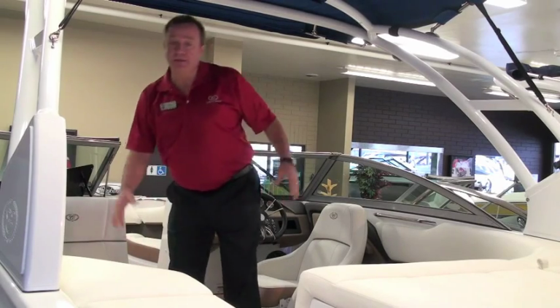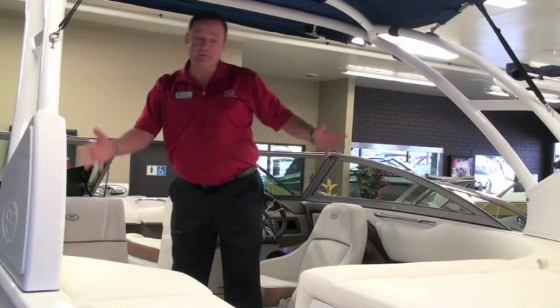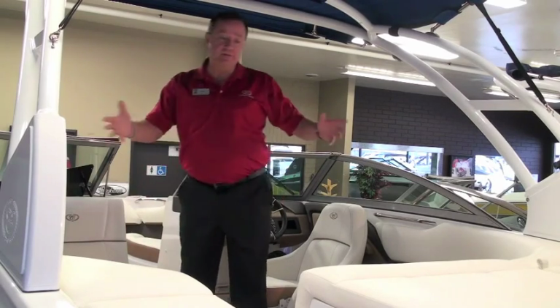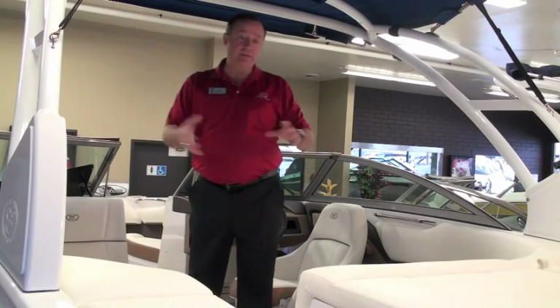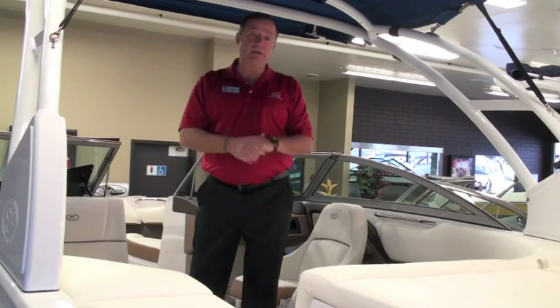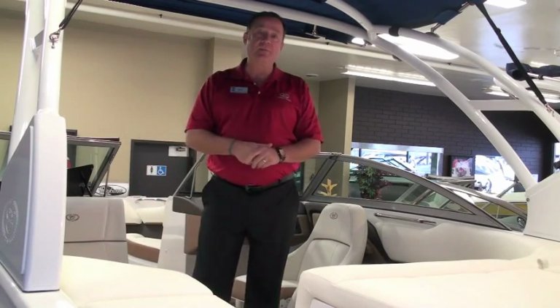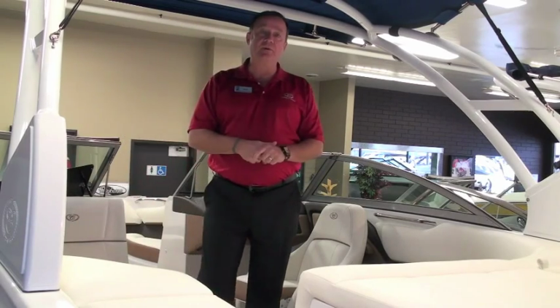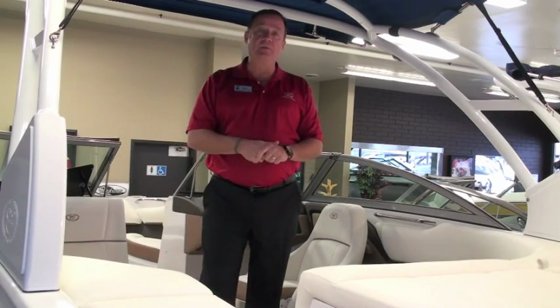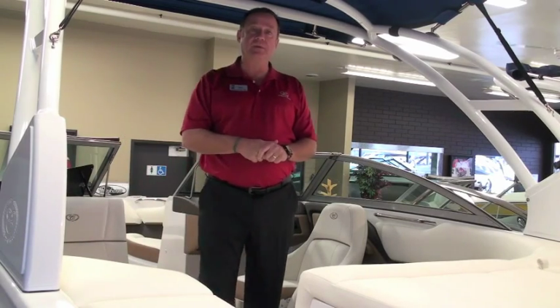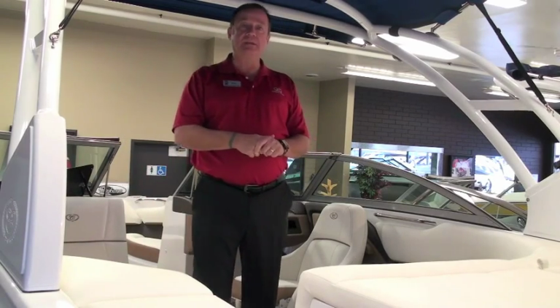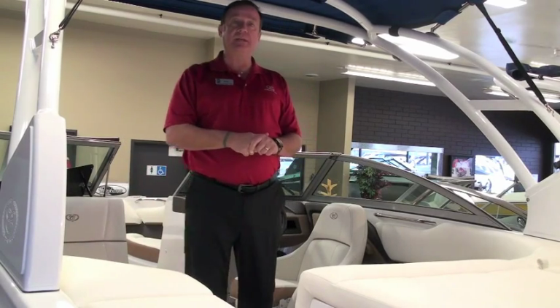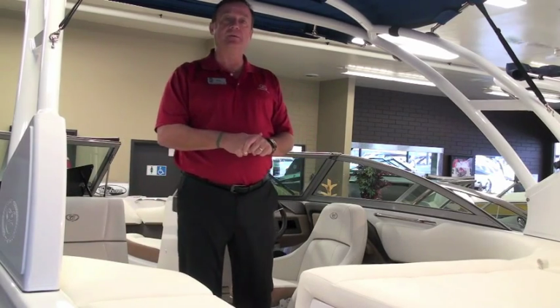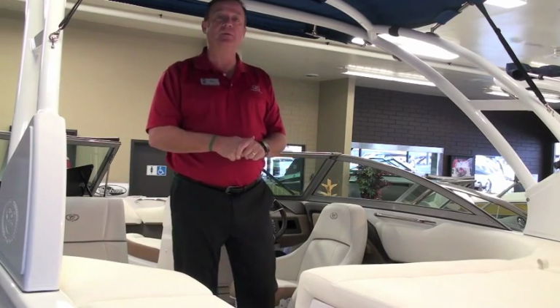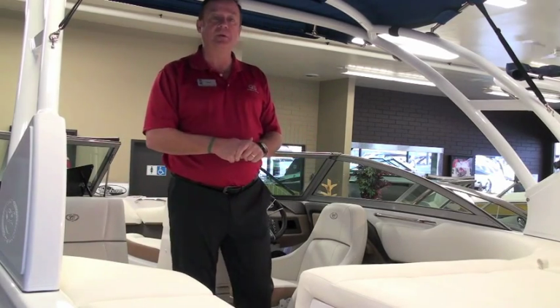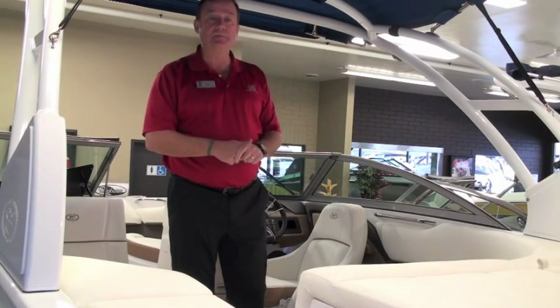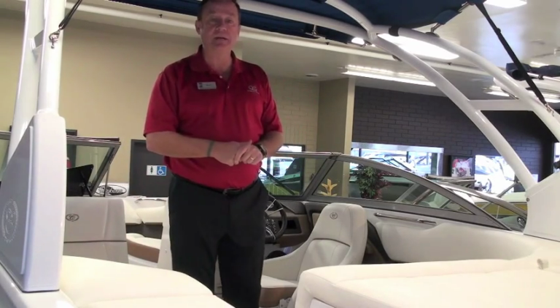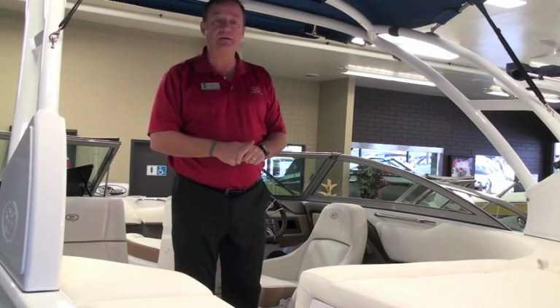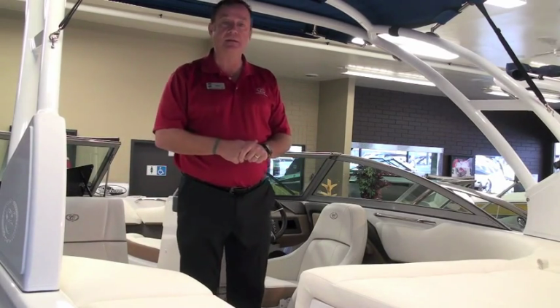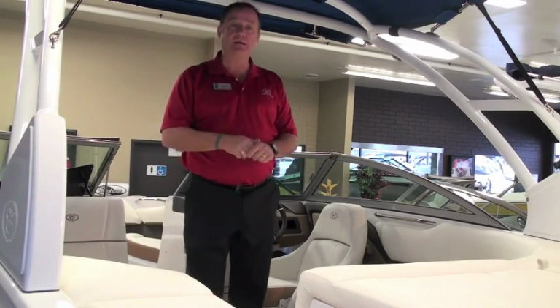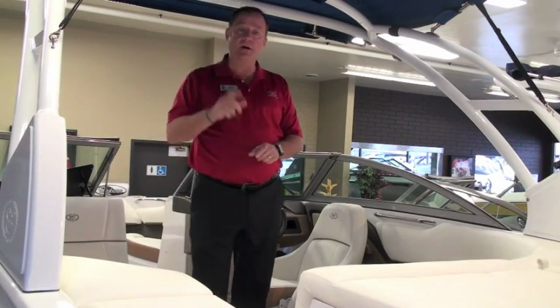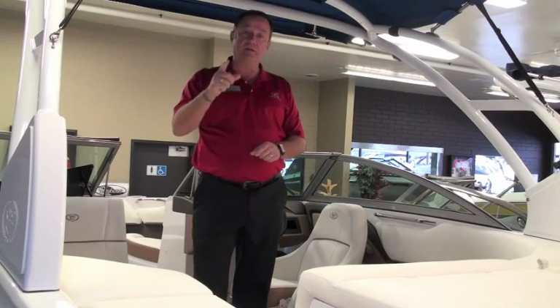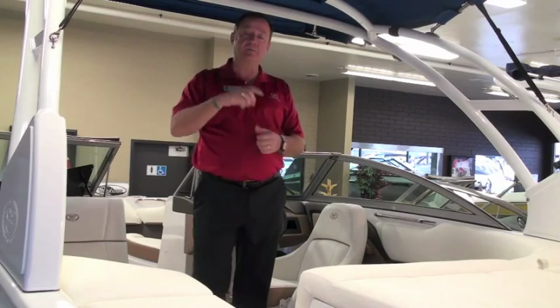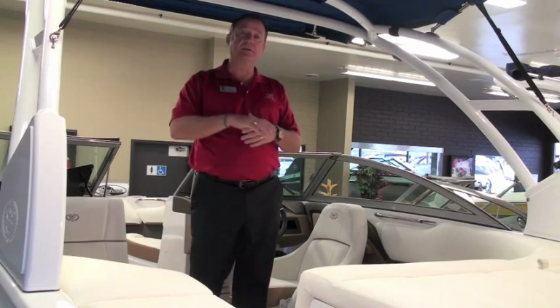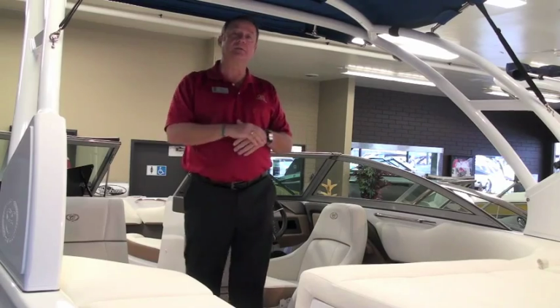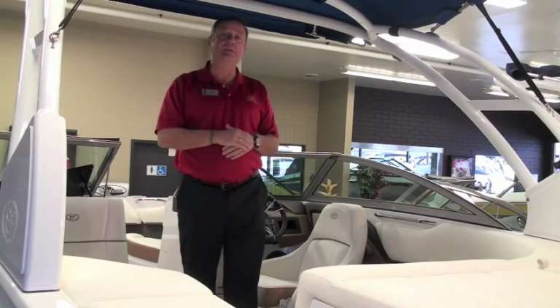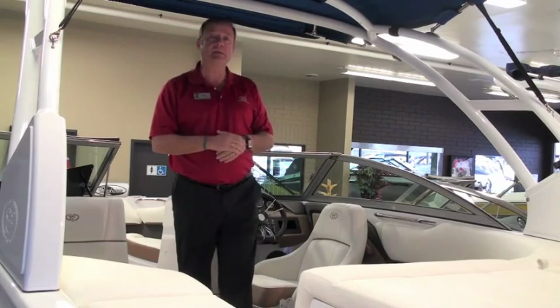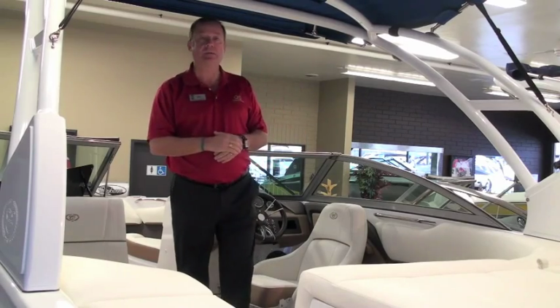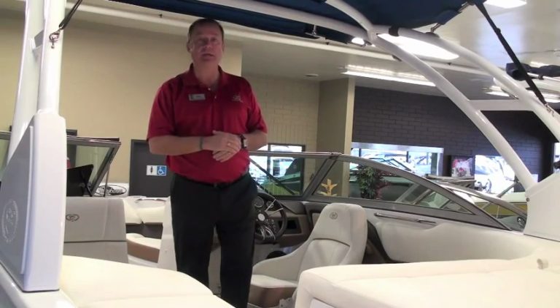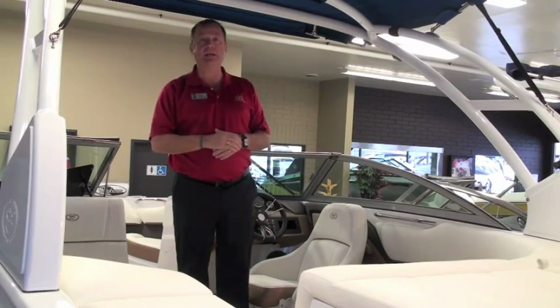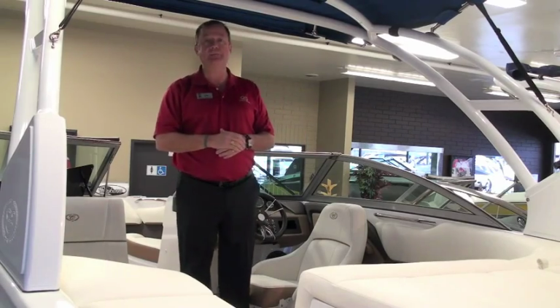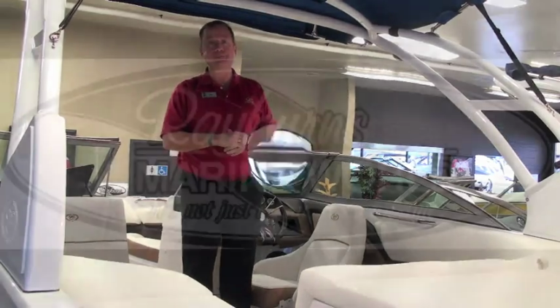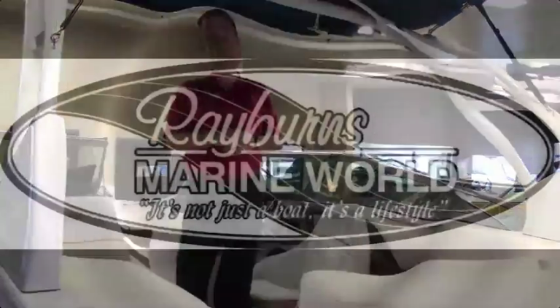Thanks for visiting our boat, we appreciate it. We hope you come down and call us — we'll get to go on the lake with you any day.